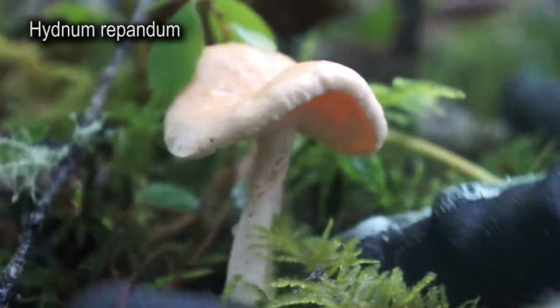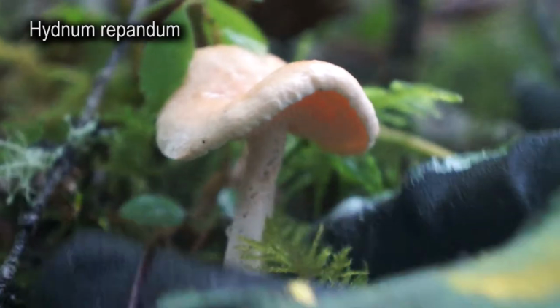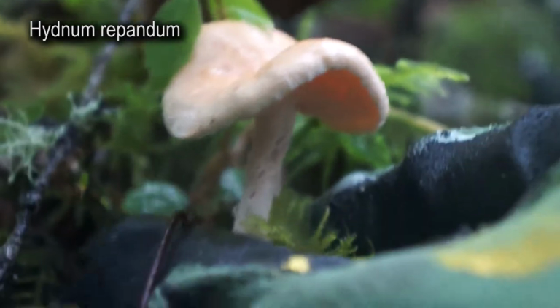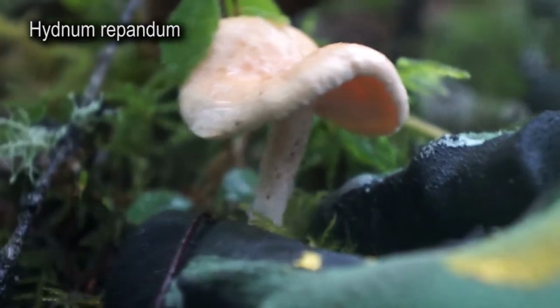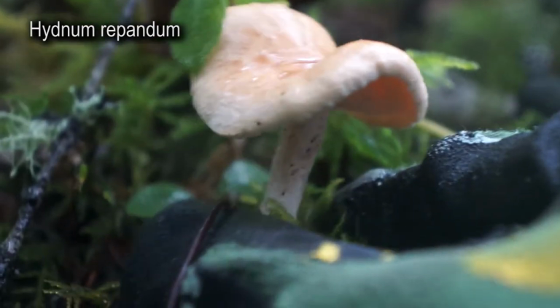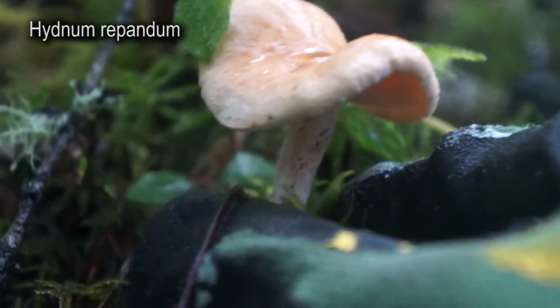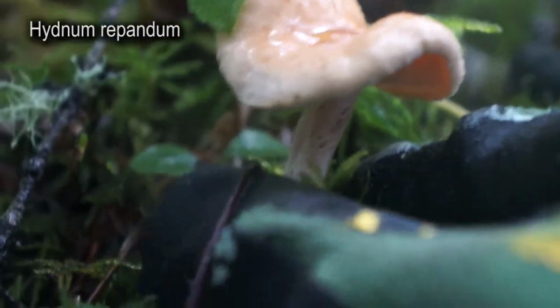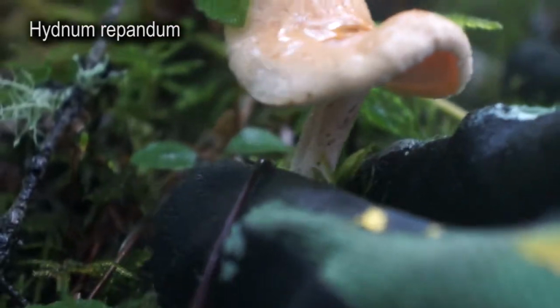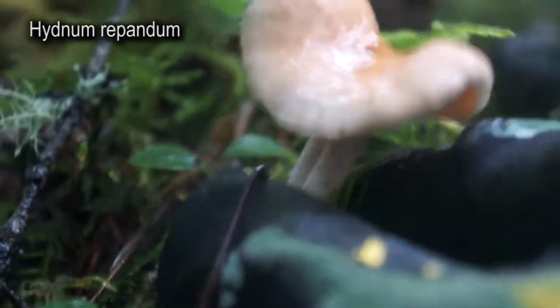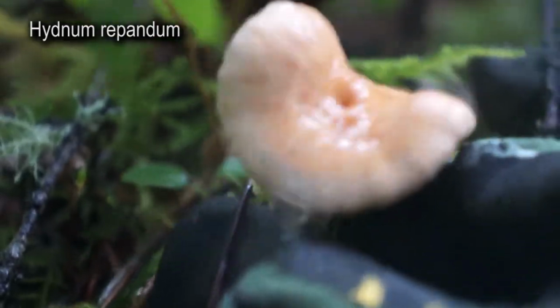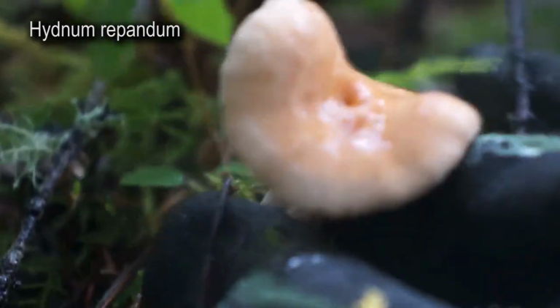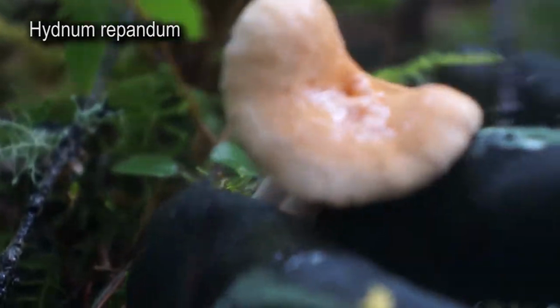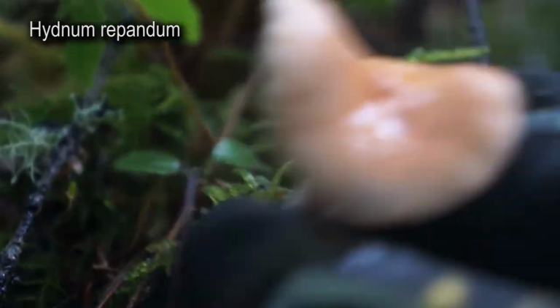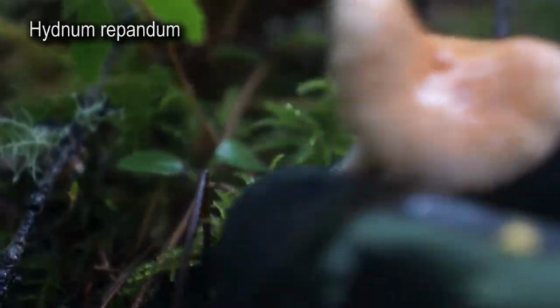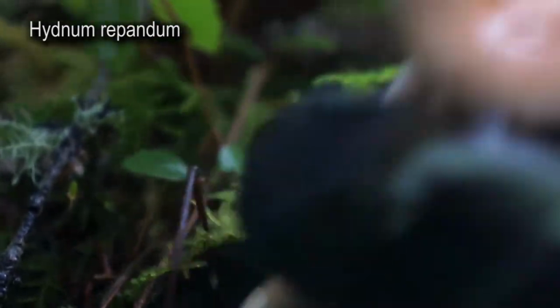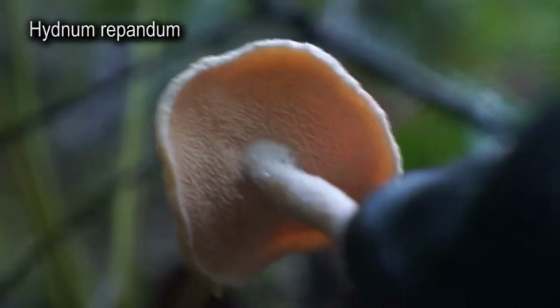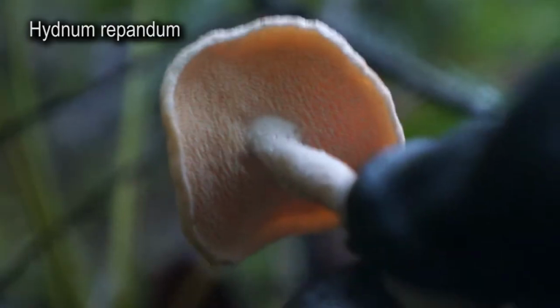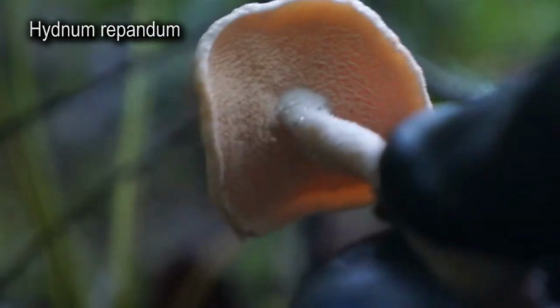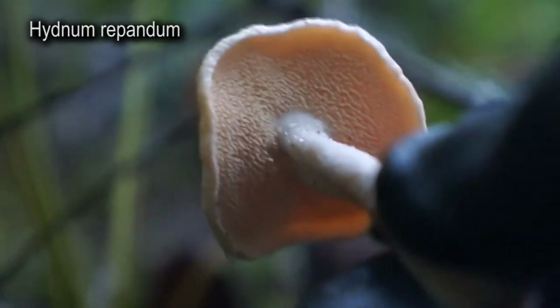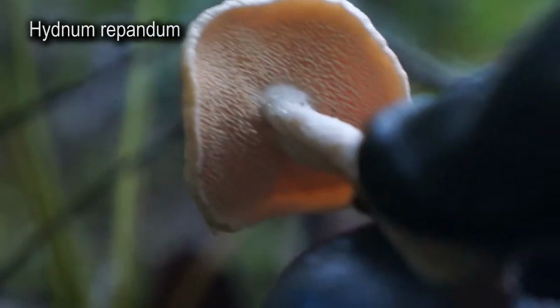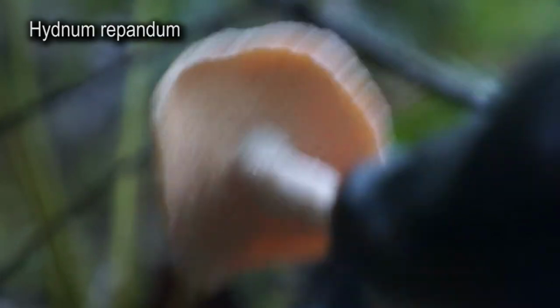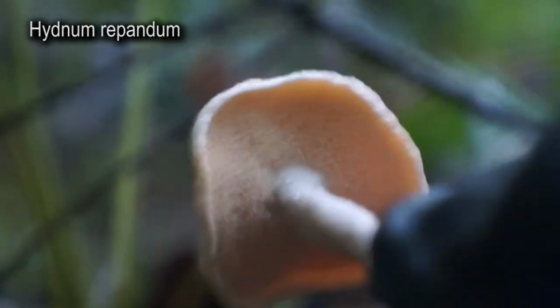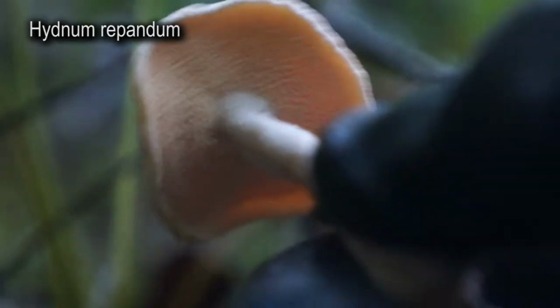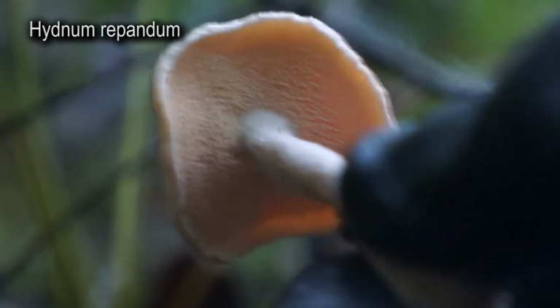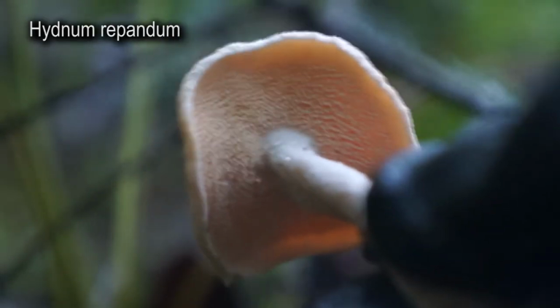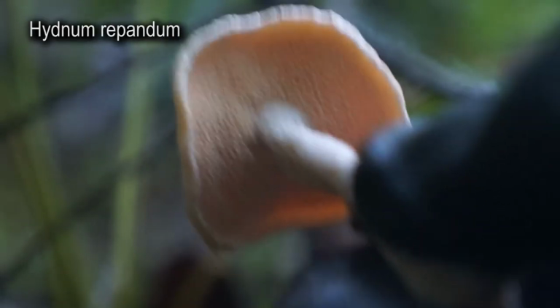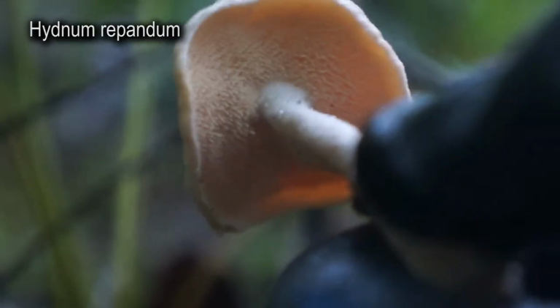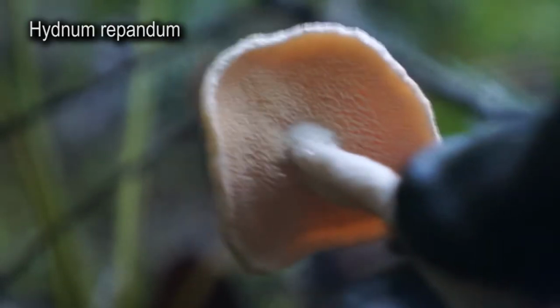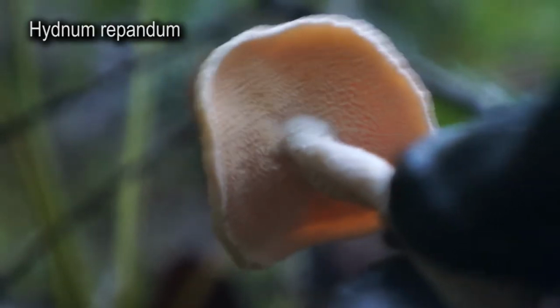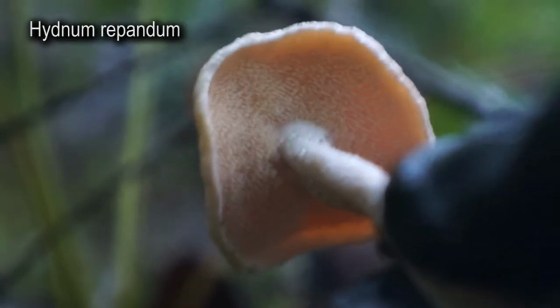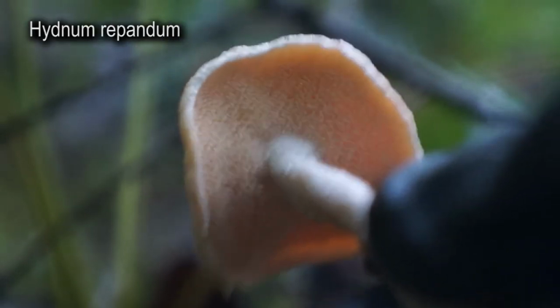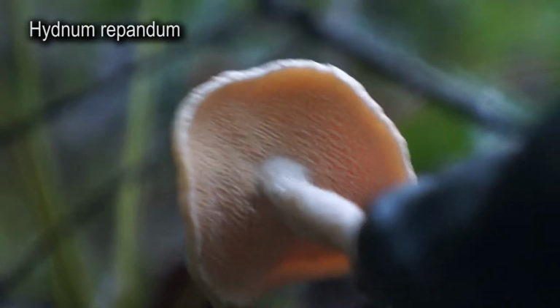Time to pick you. Wow, look at that hedgehog underside. Isn't that beautiful?